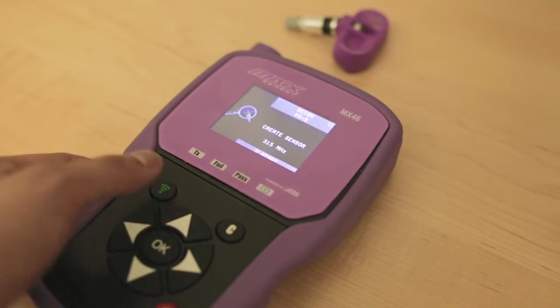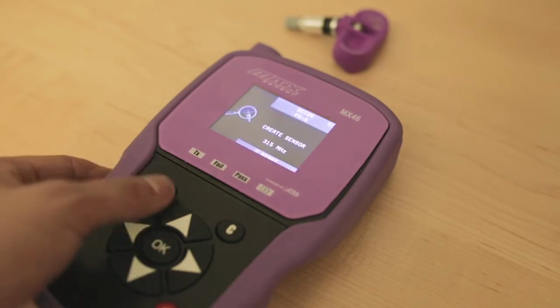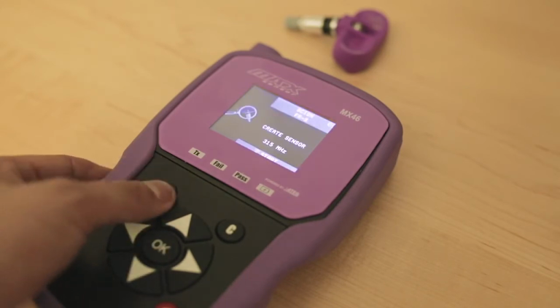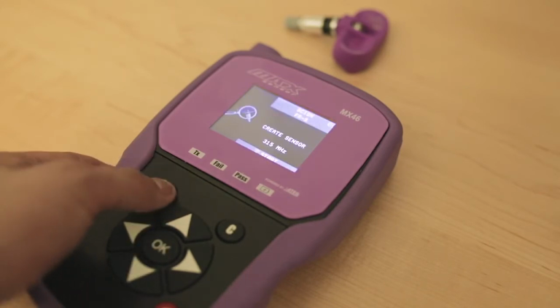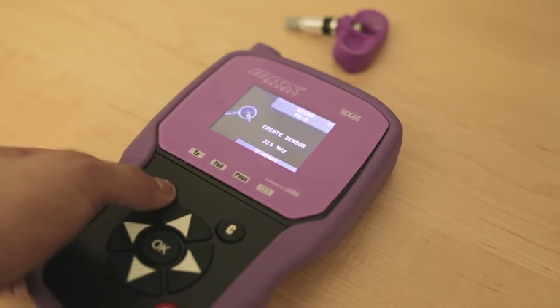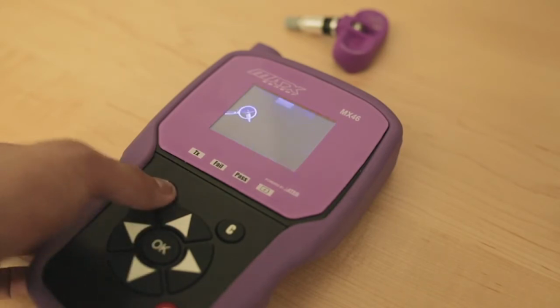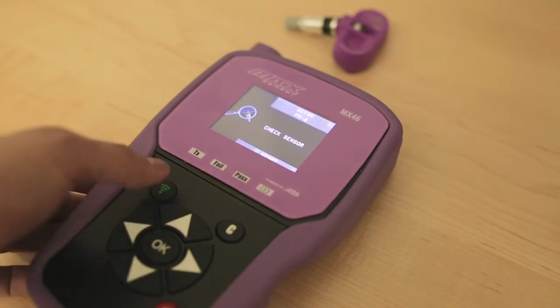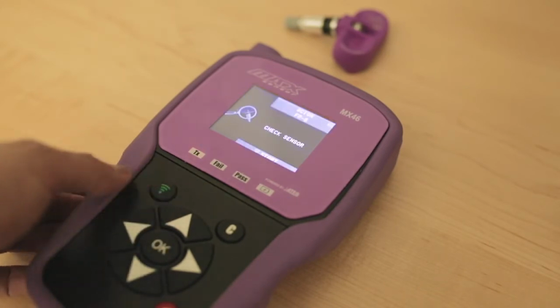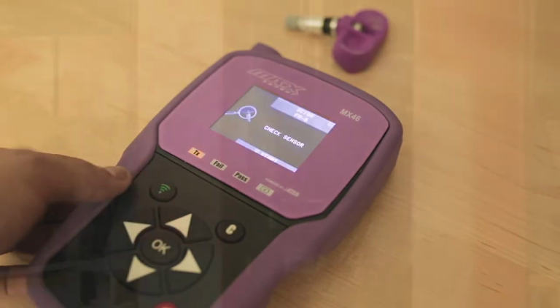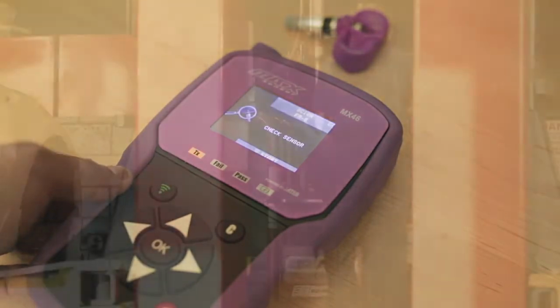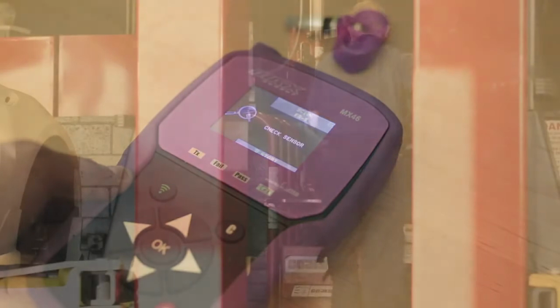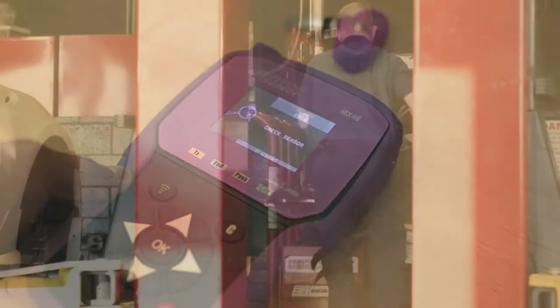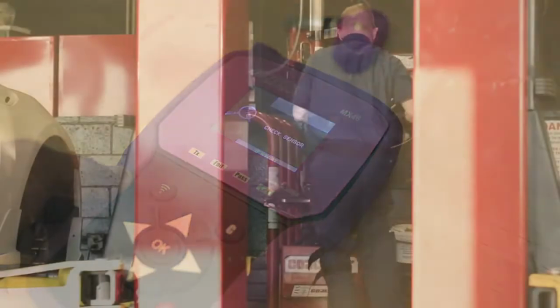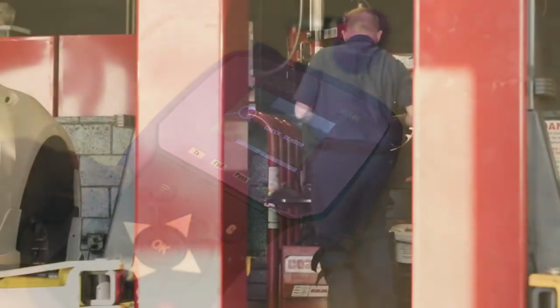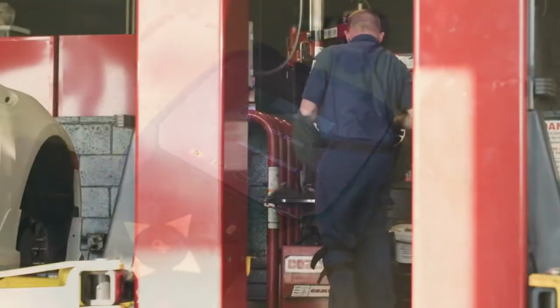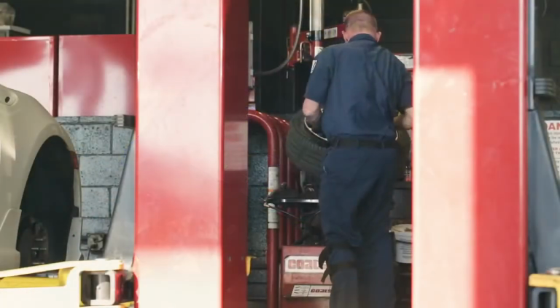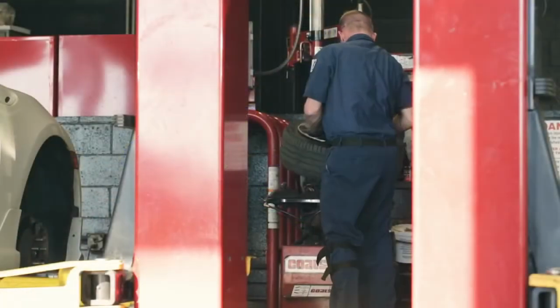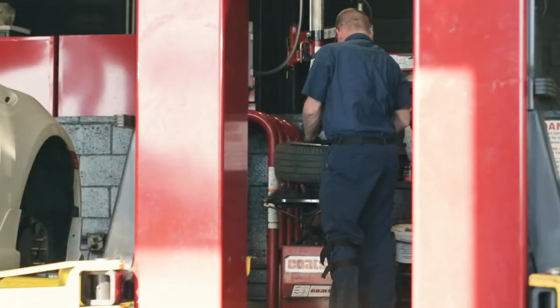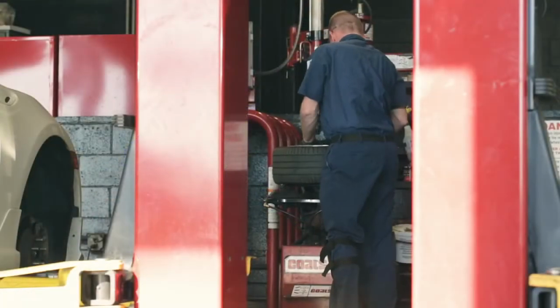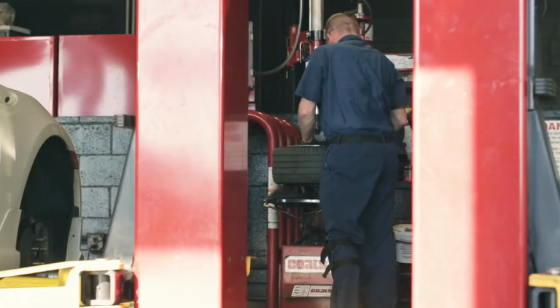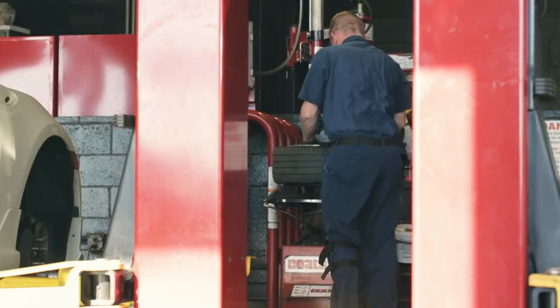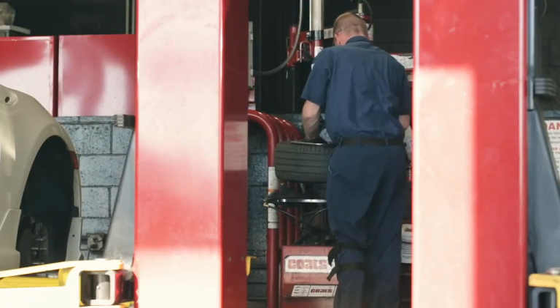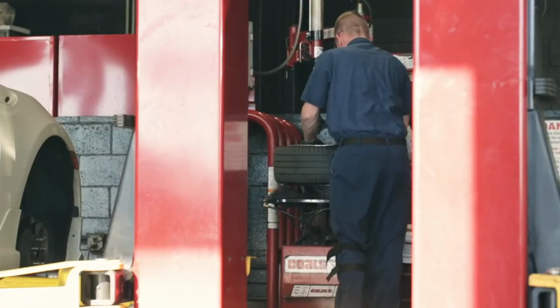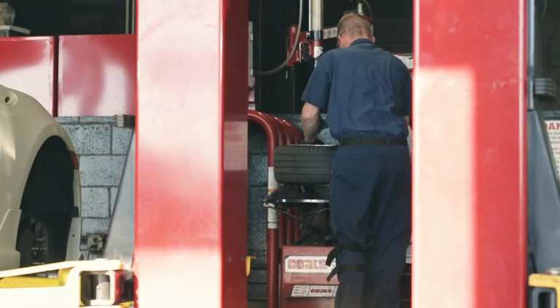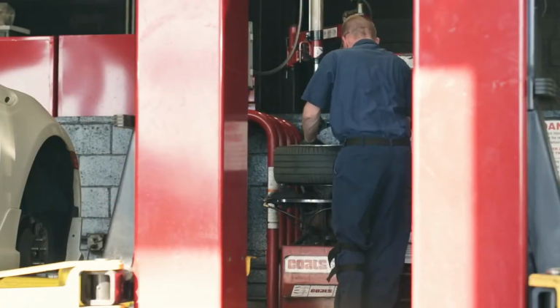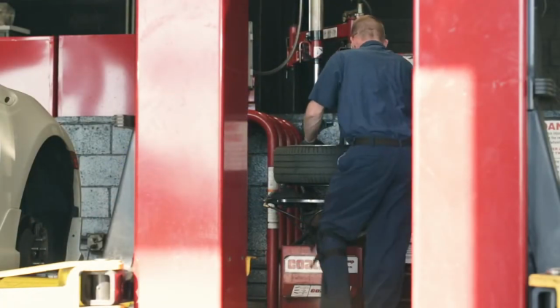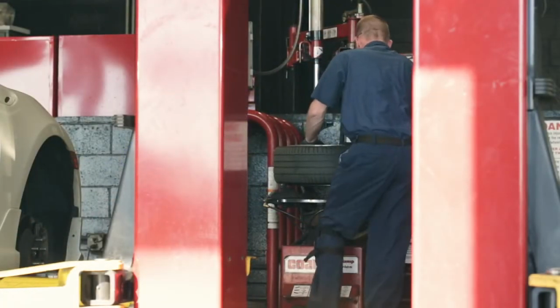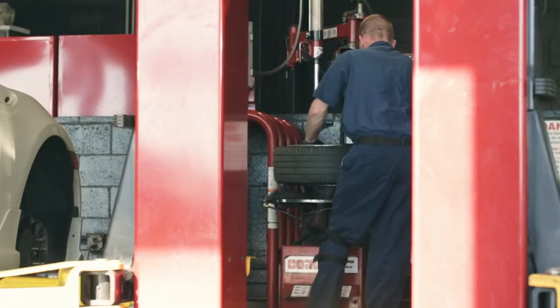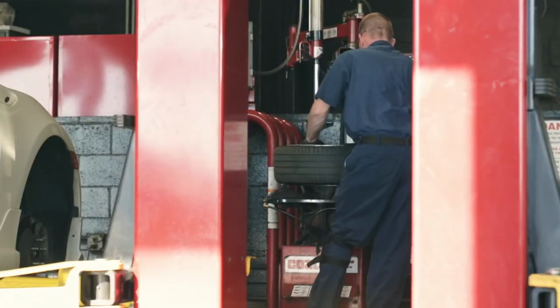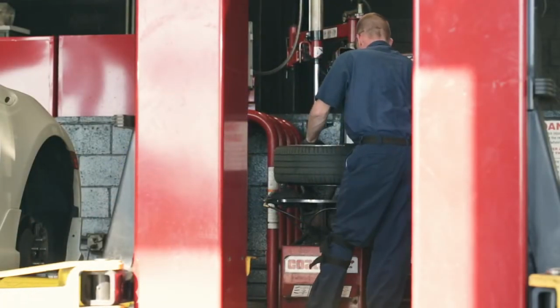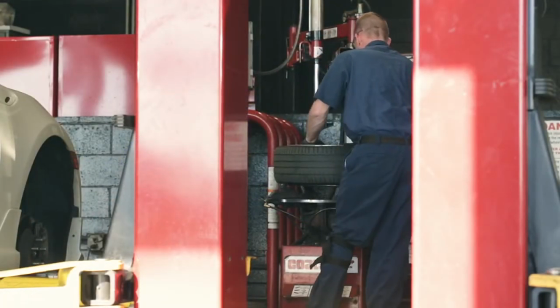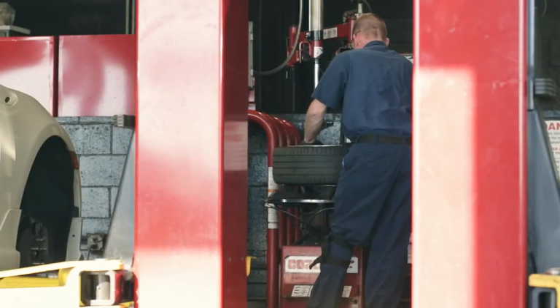Once you've created four new sensors, install them on your vehicle and inflate tires to normal pressures.